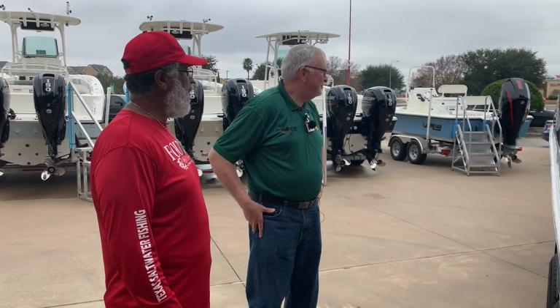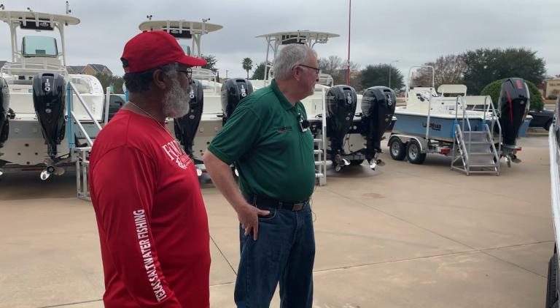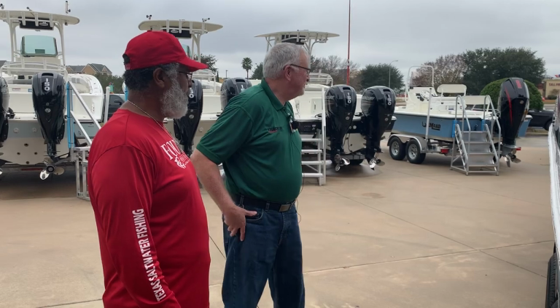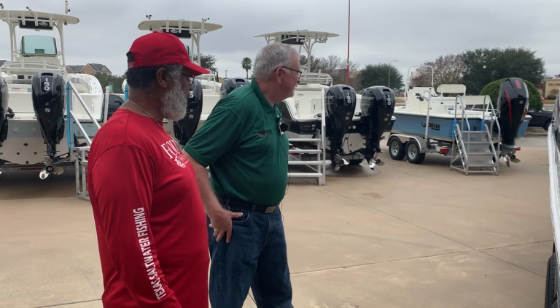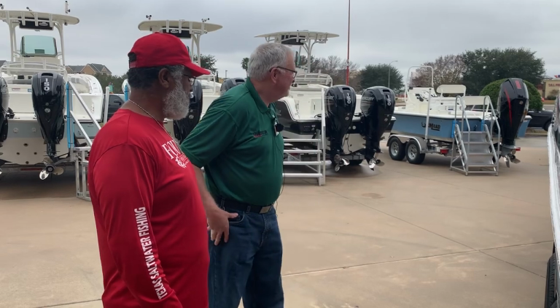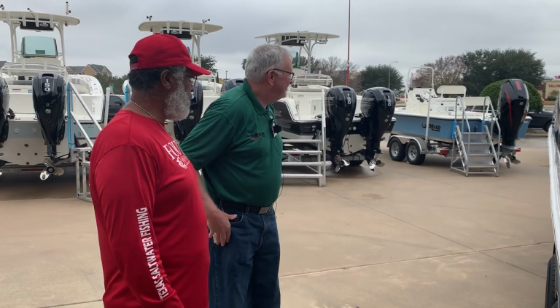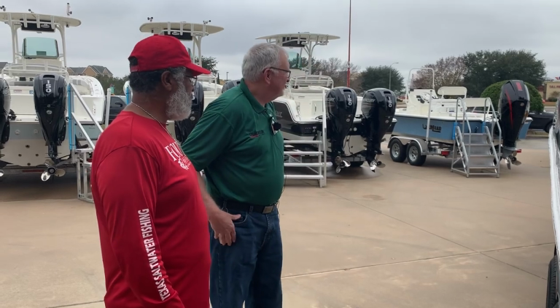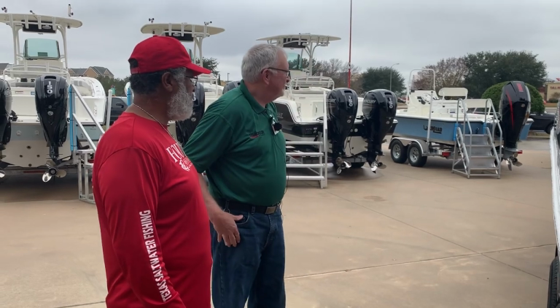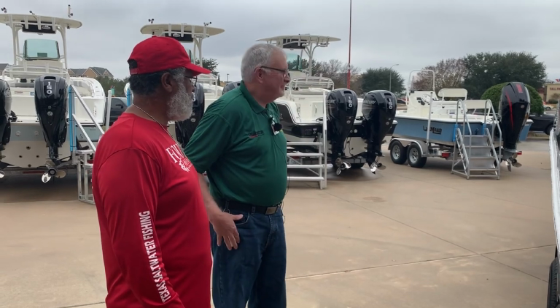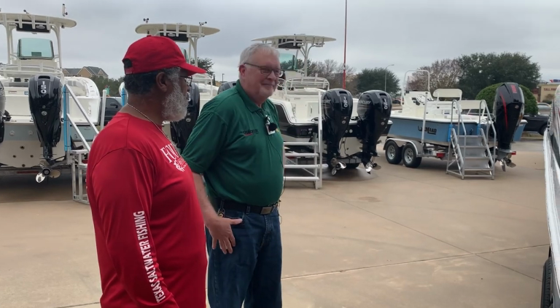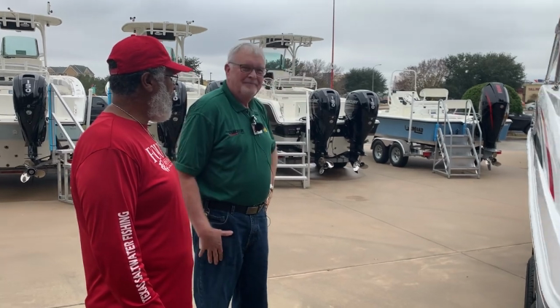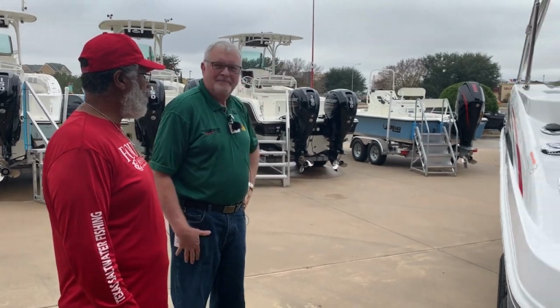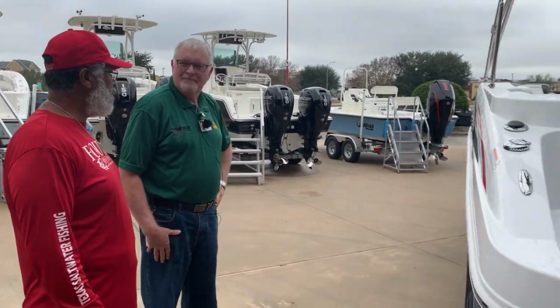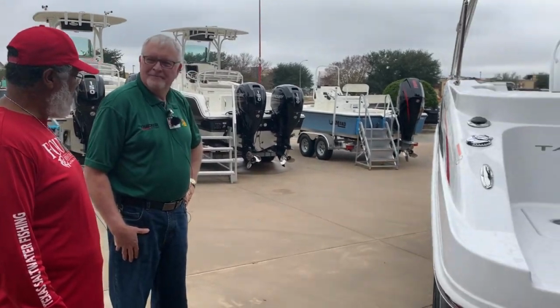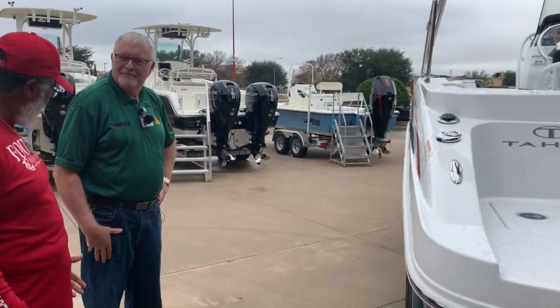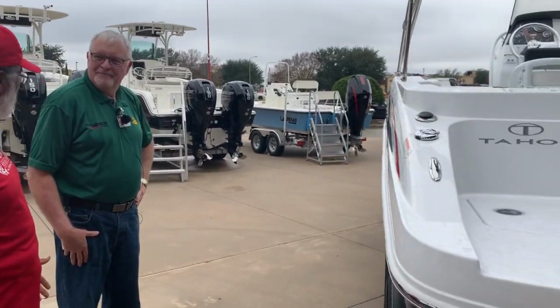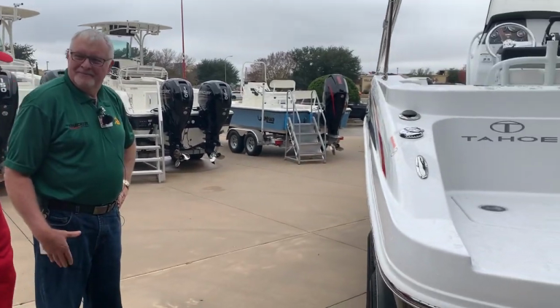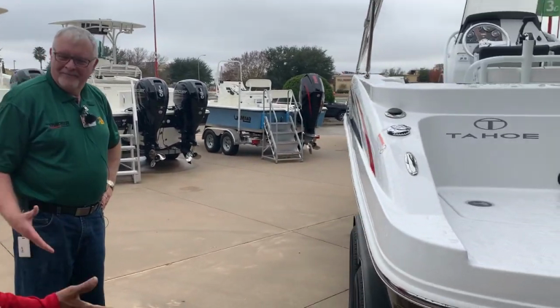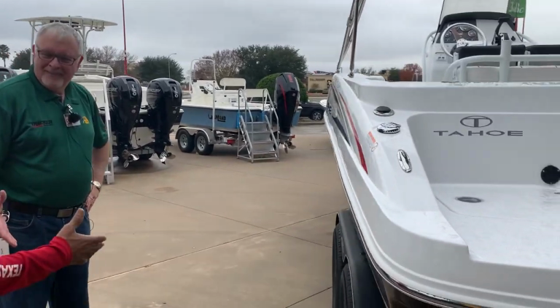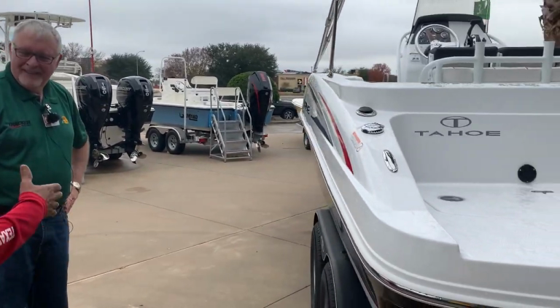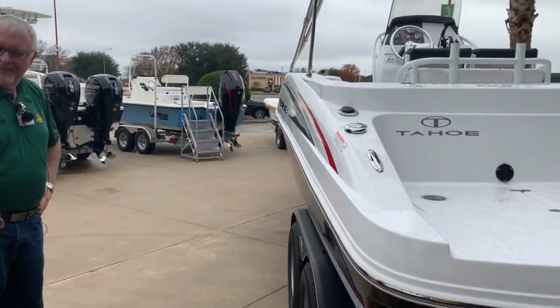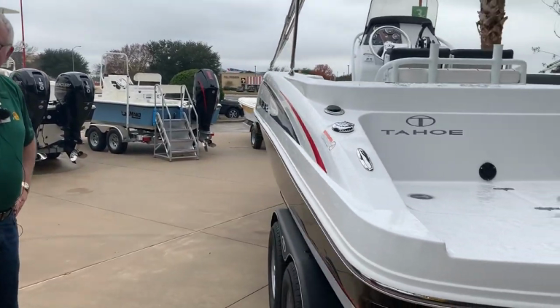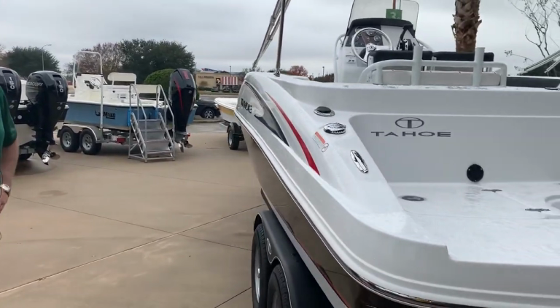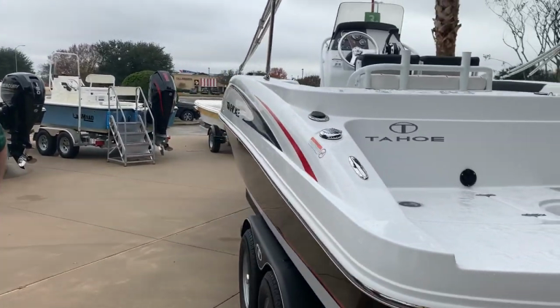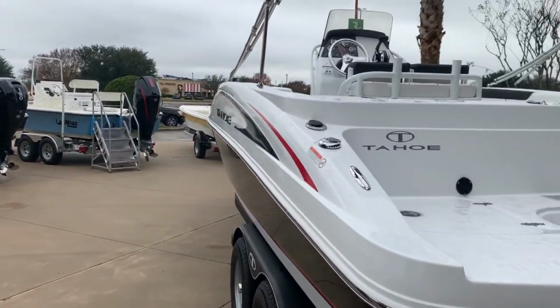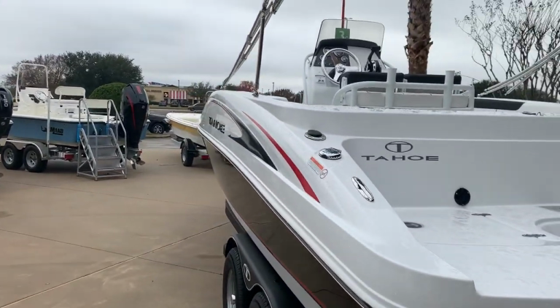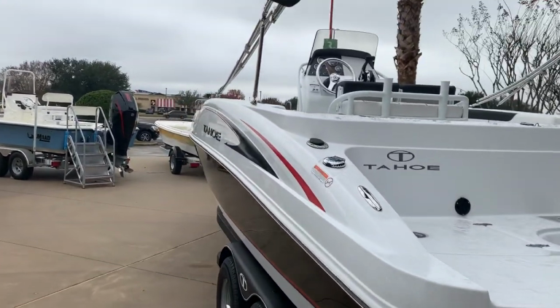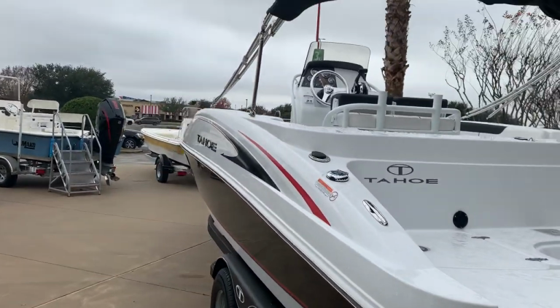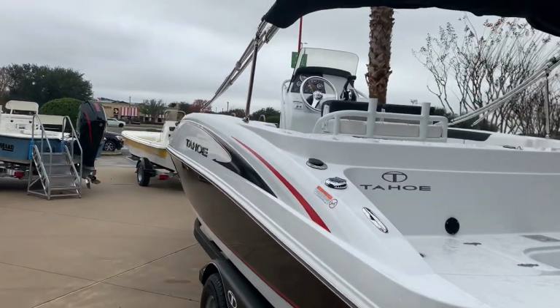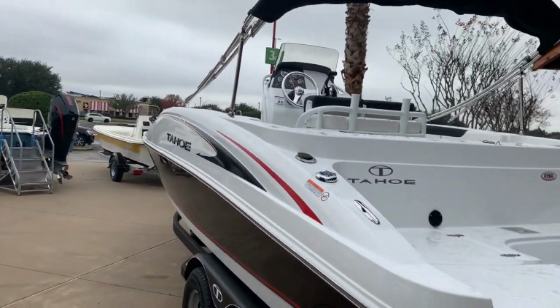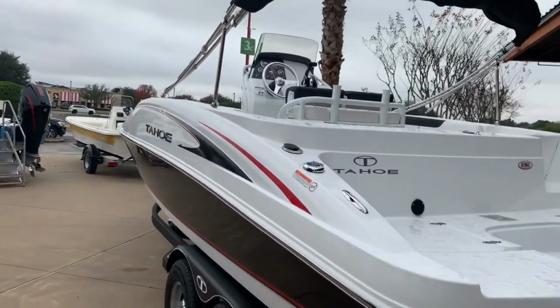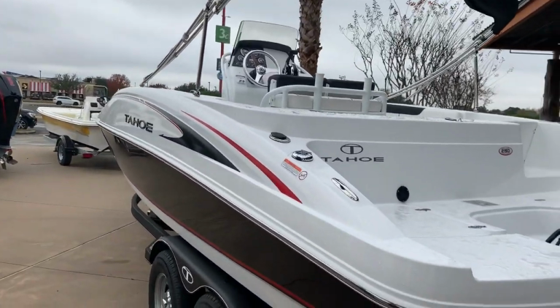I really like this boat. Well, great job — I appreciate you showing me. My pleasure, thanks for coming by.